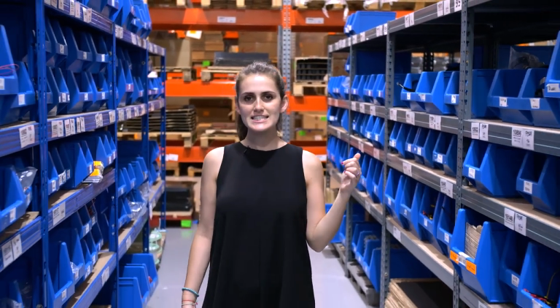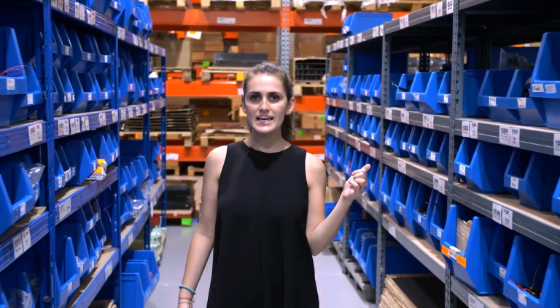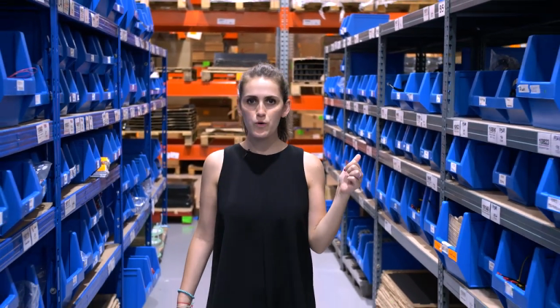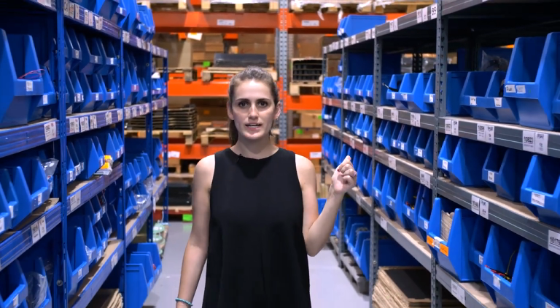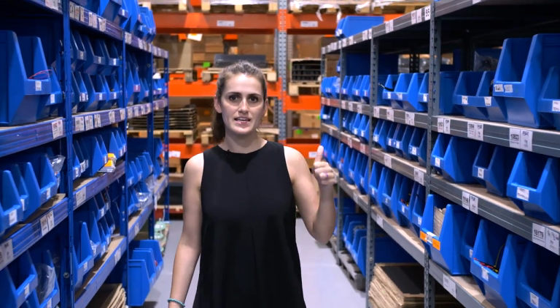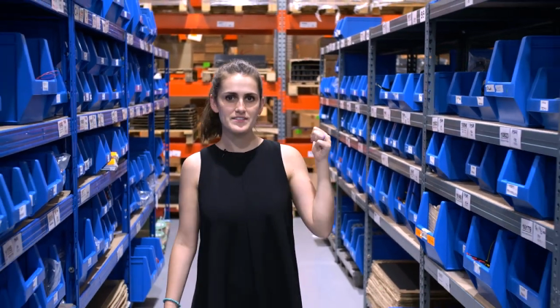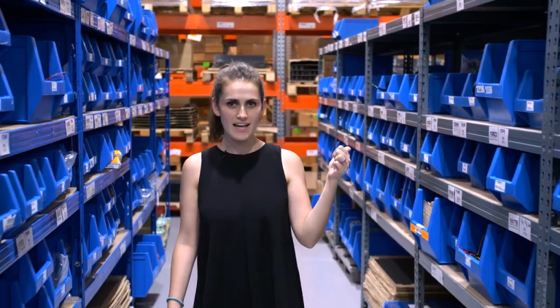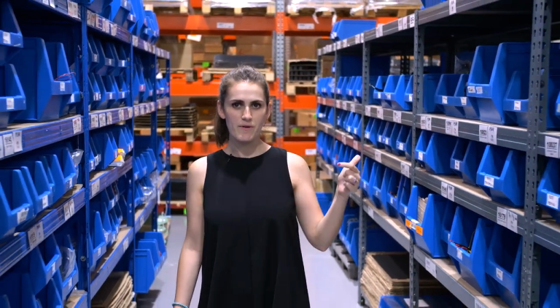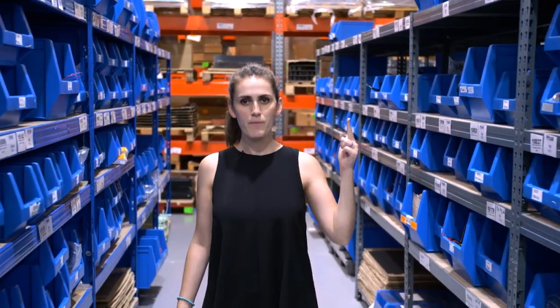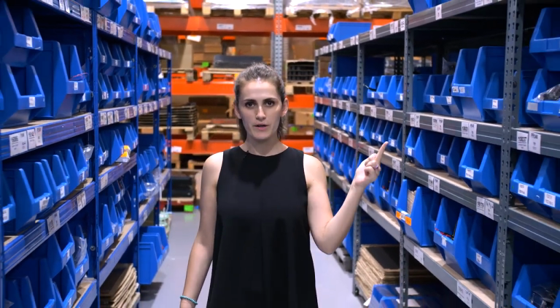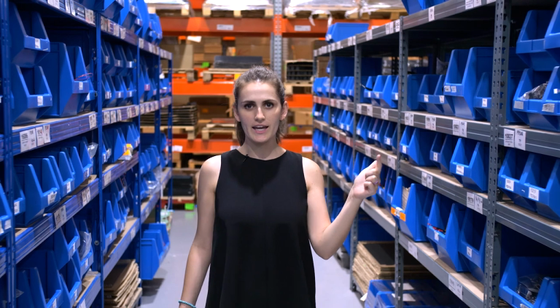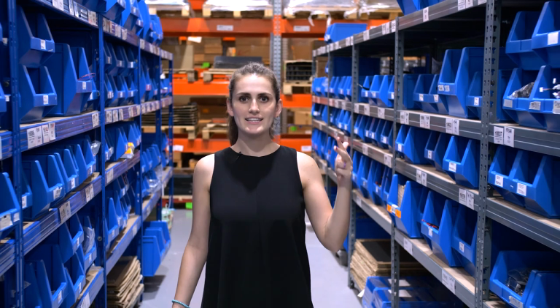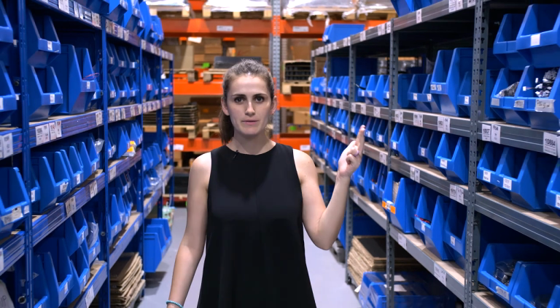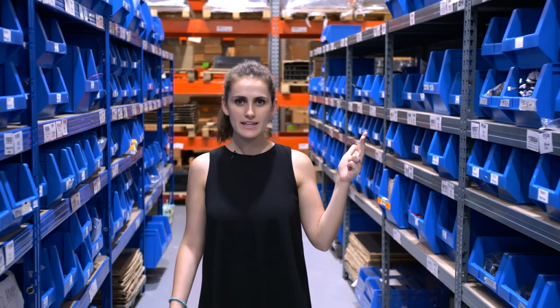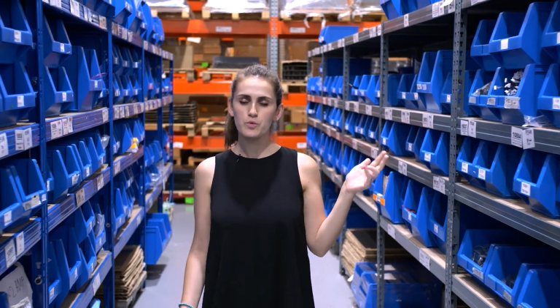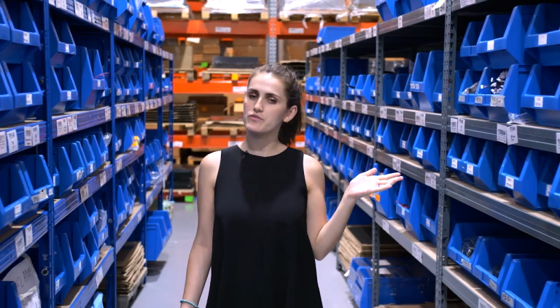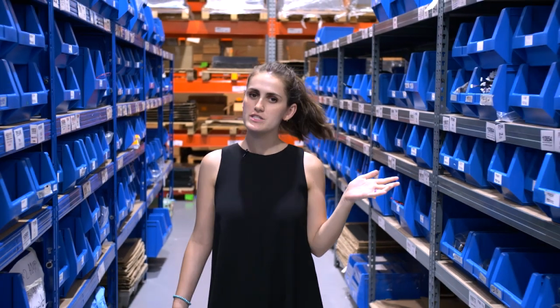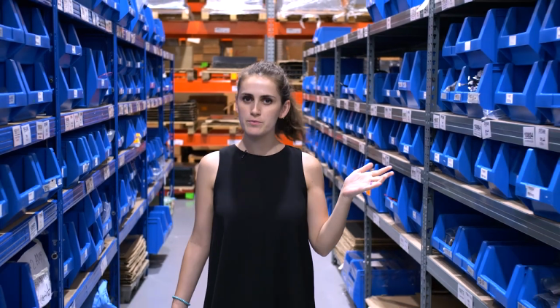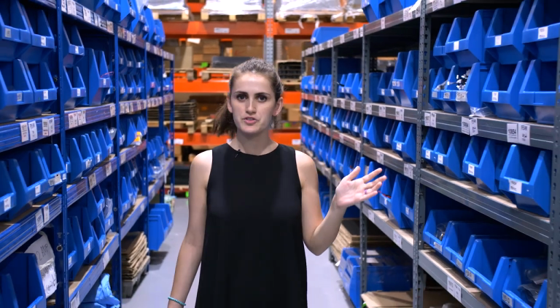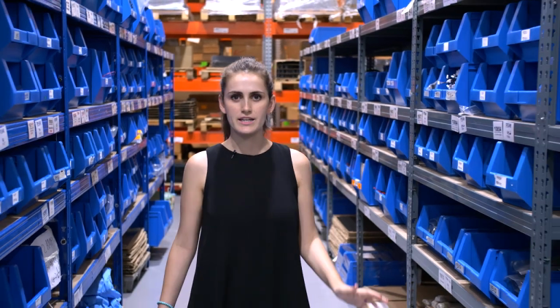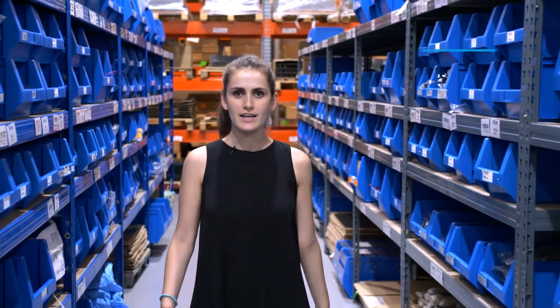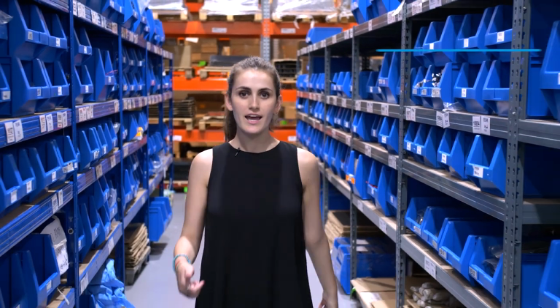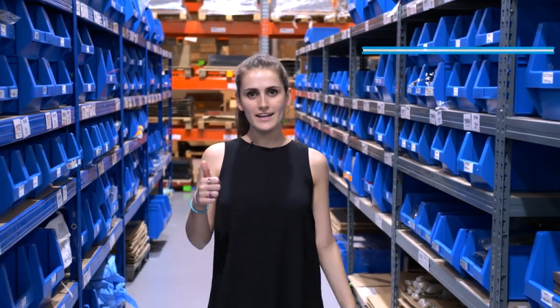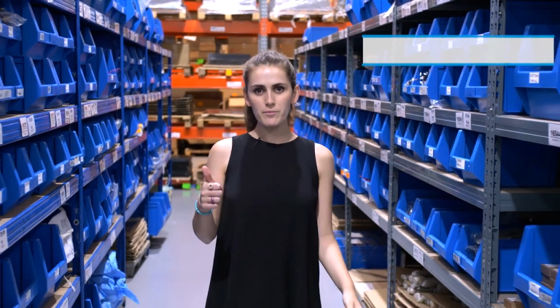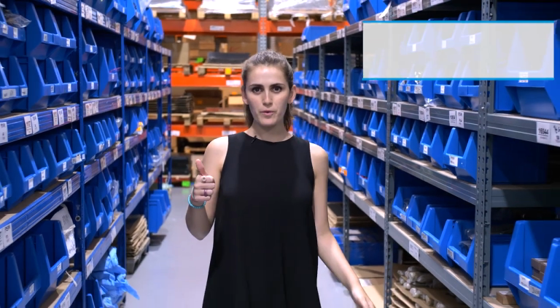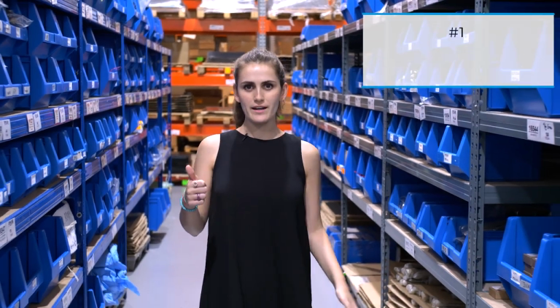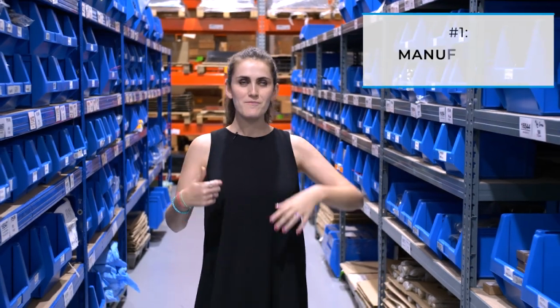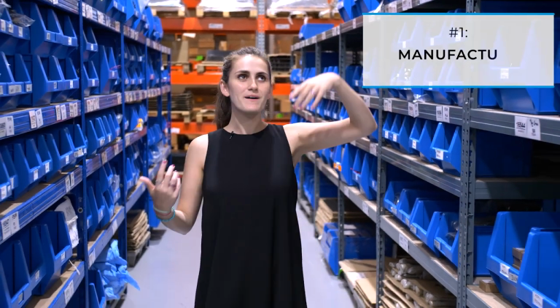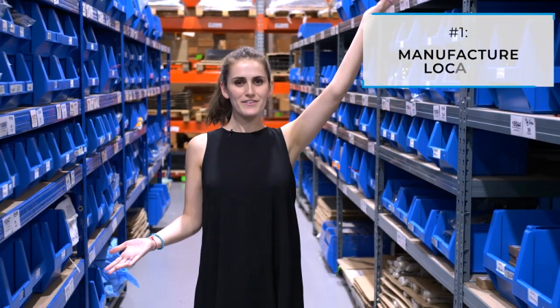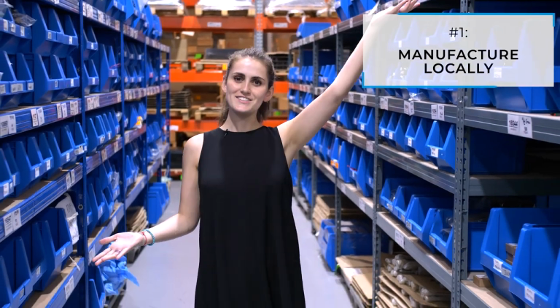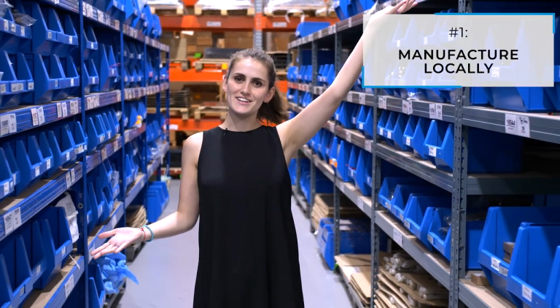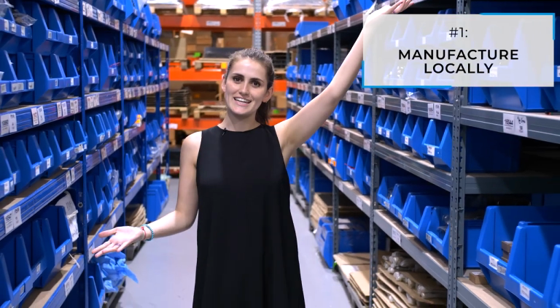Let's see how we can save time, money and the planet with four simple tricks. Number one: manufacture locally.